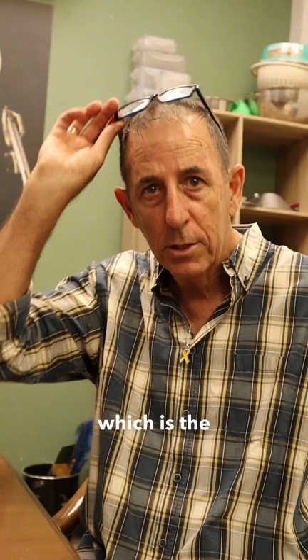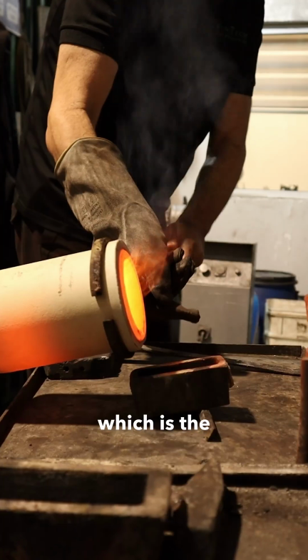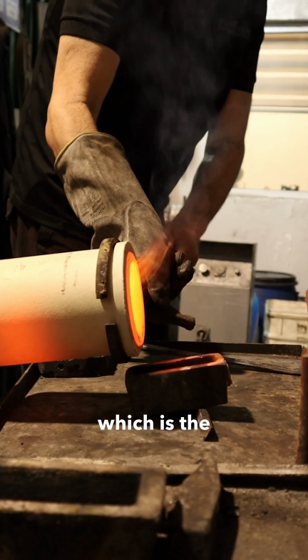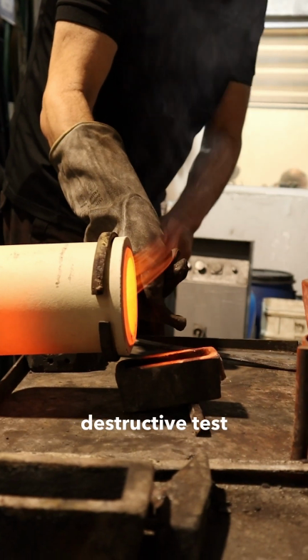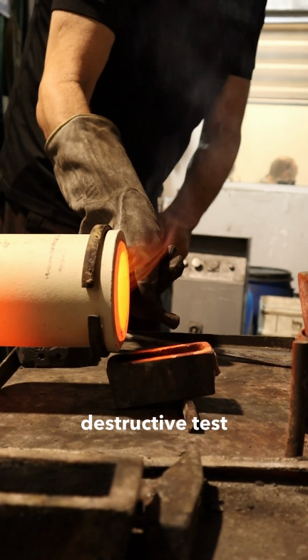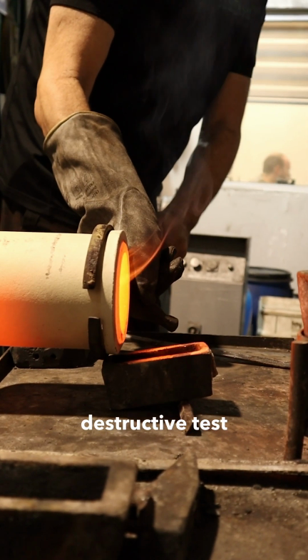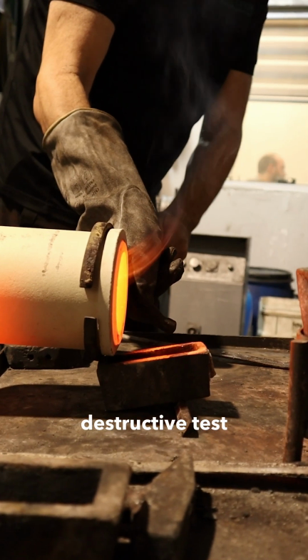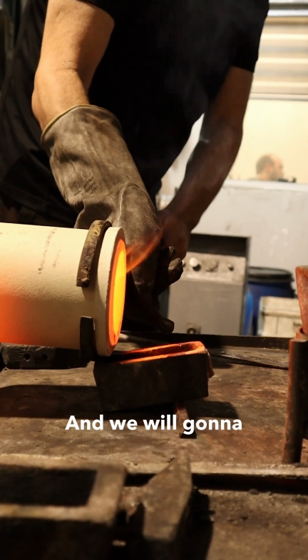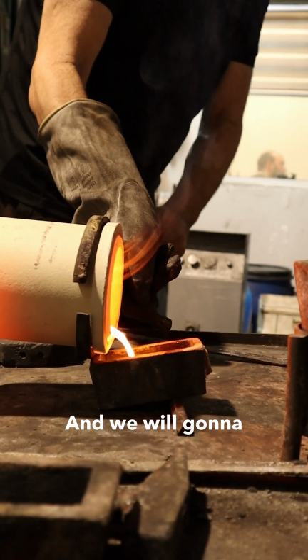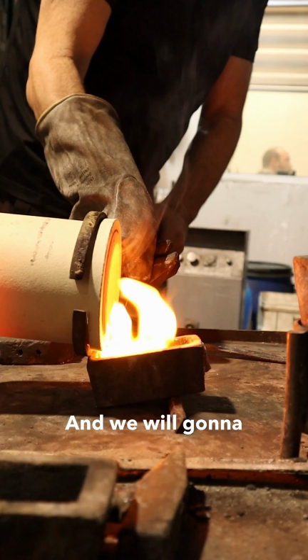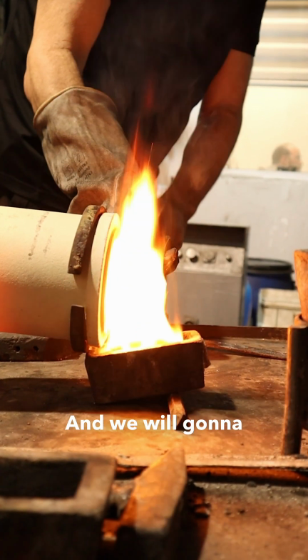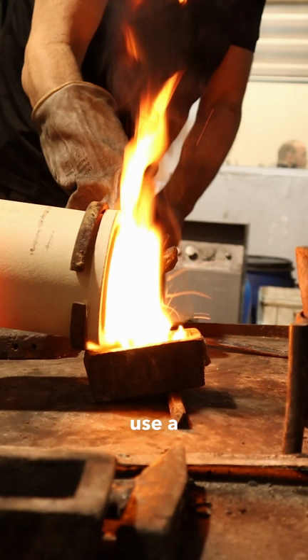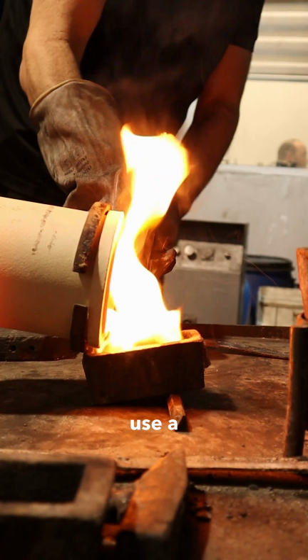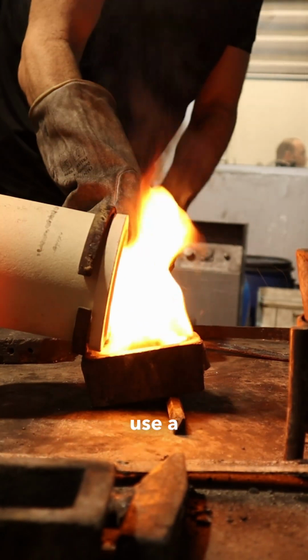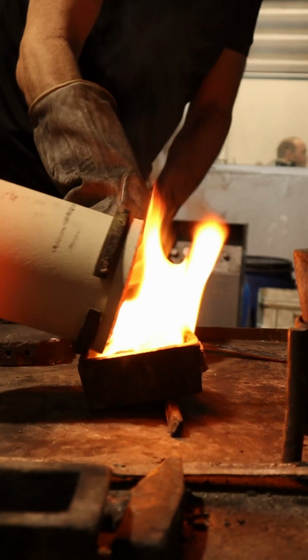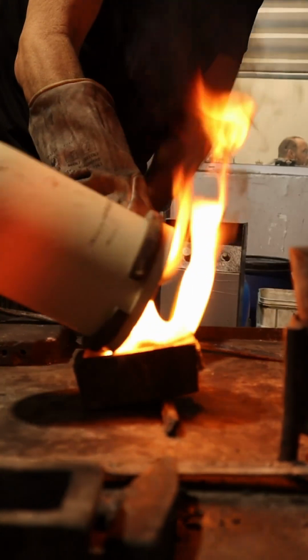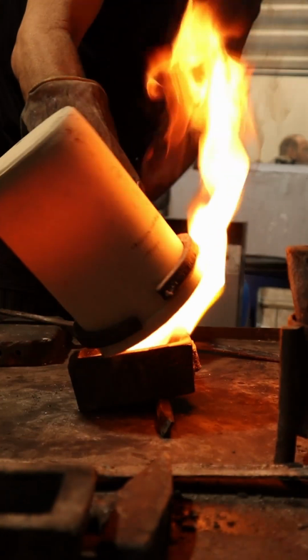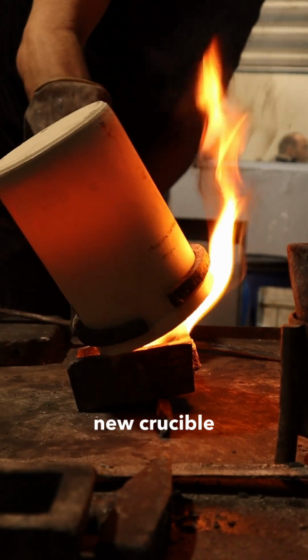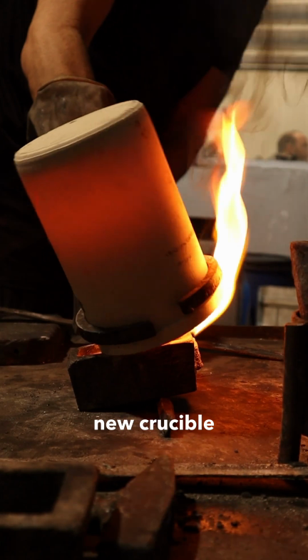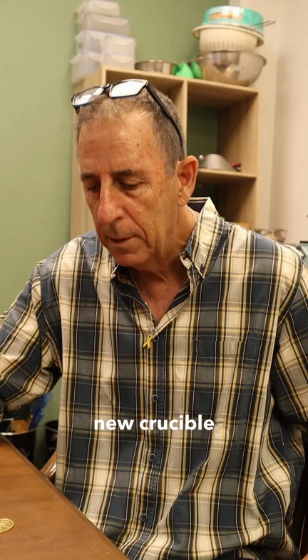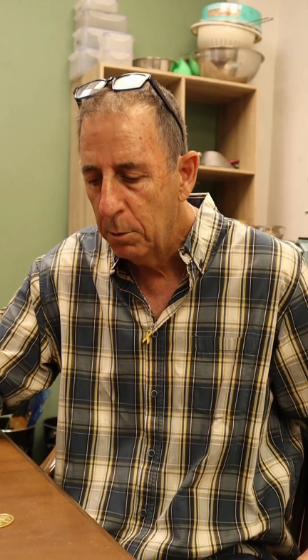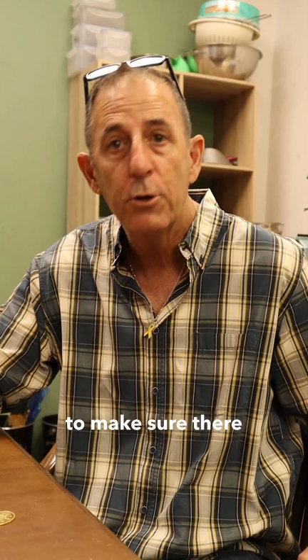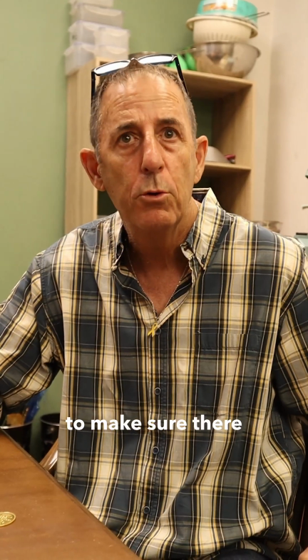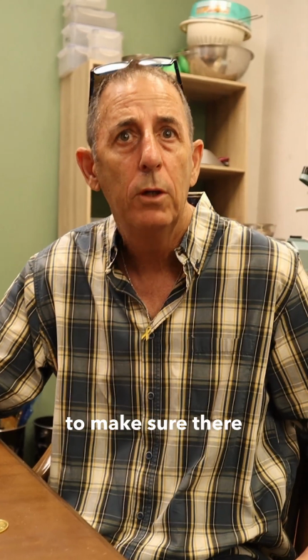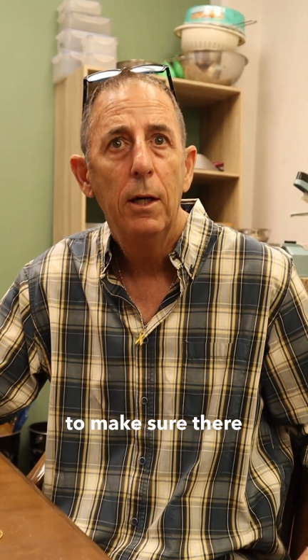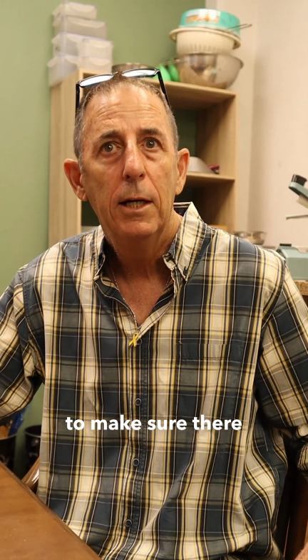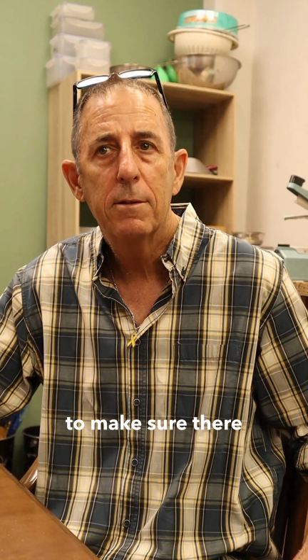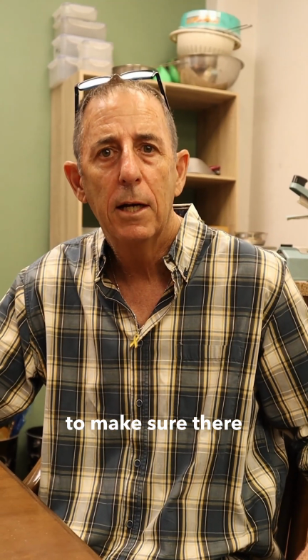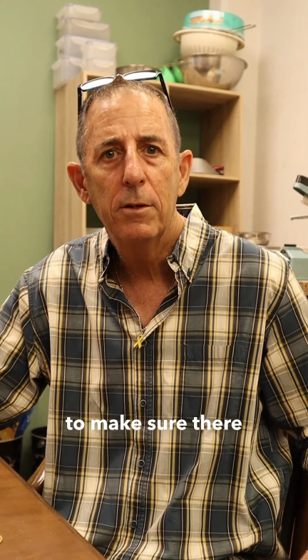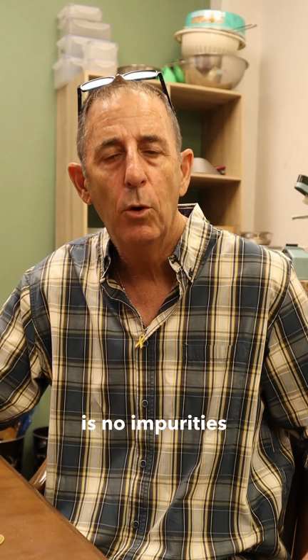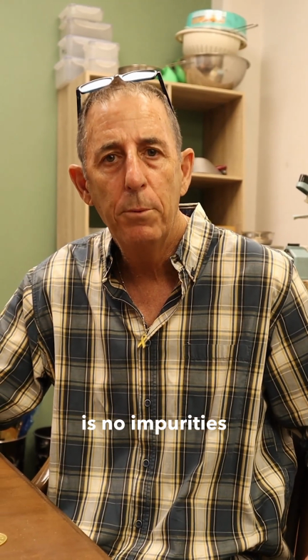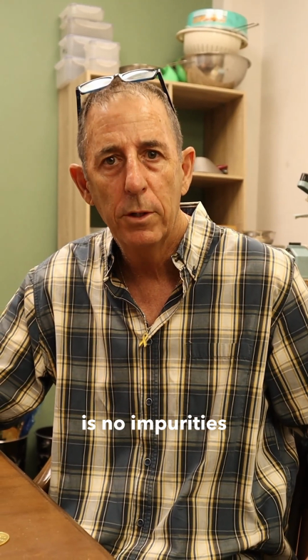We are going to use a new crucible to make sure there are no impurities.